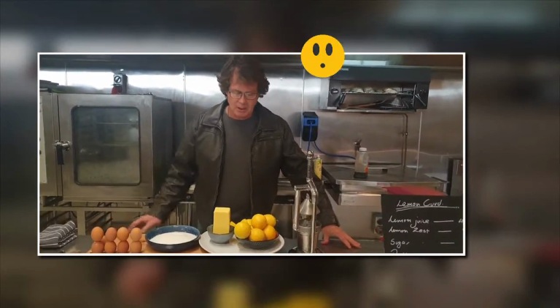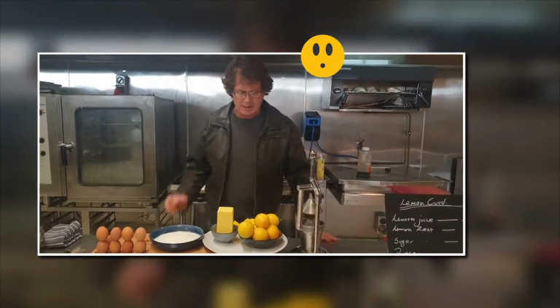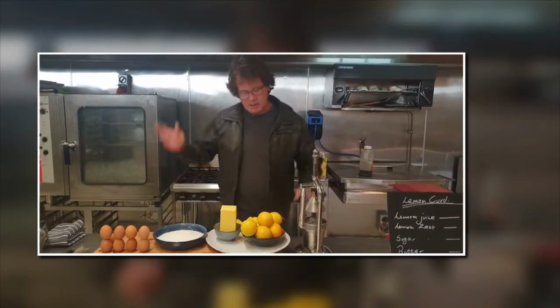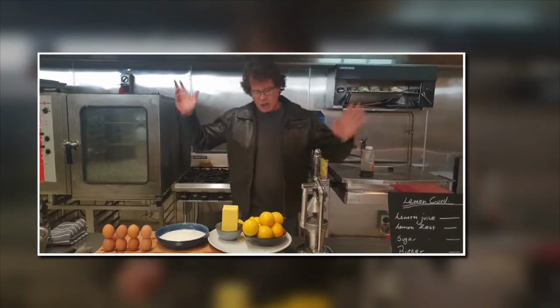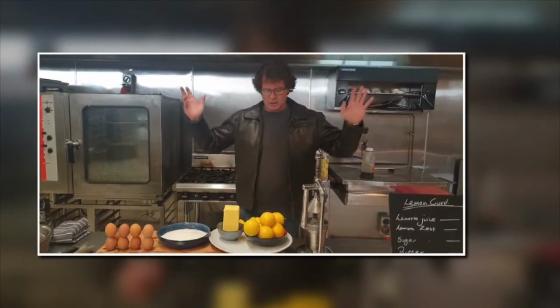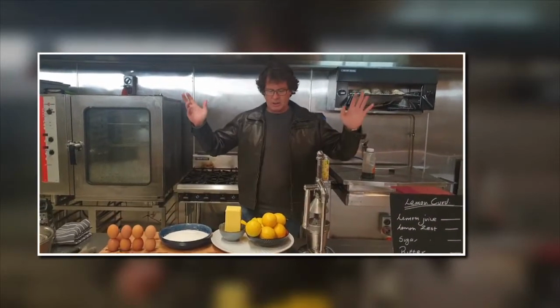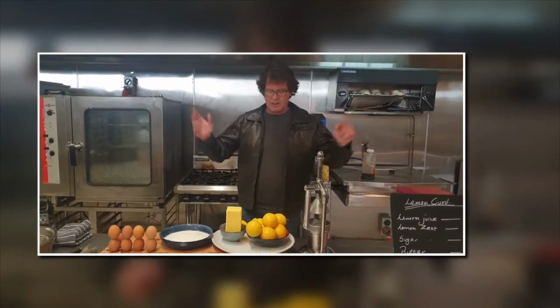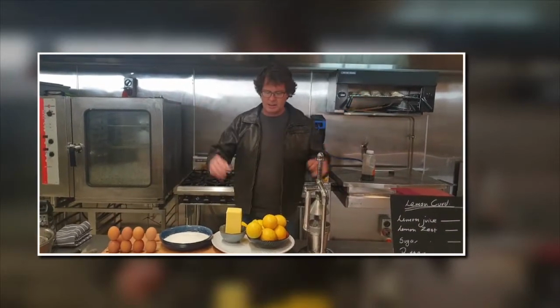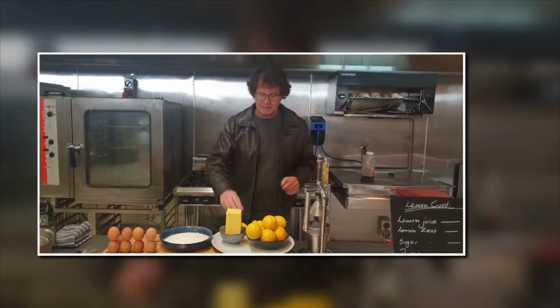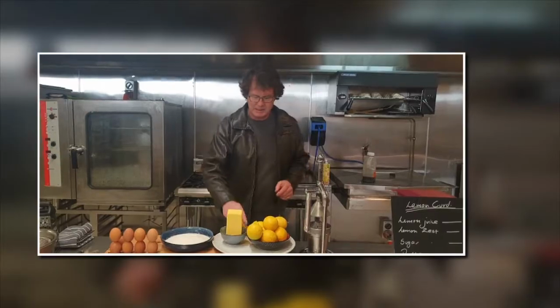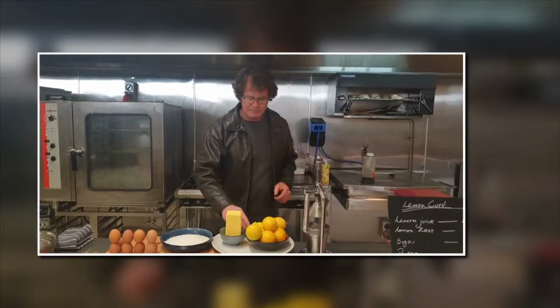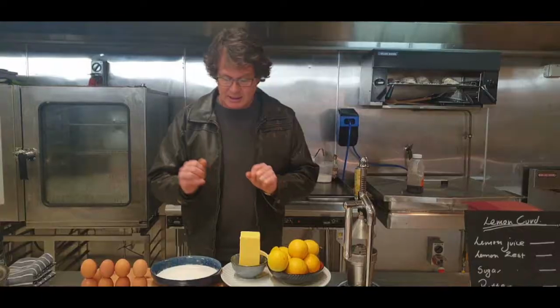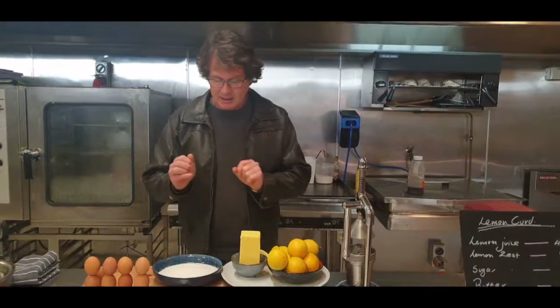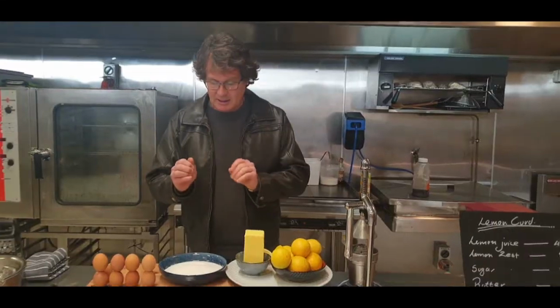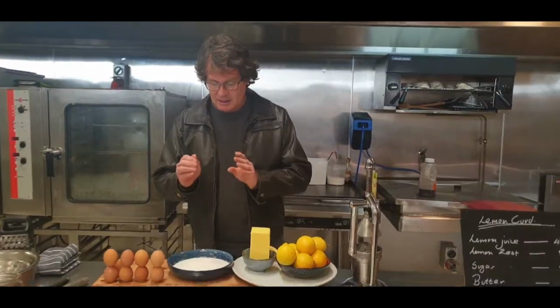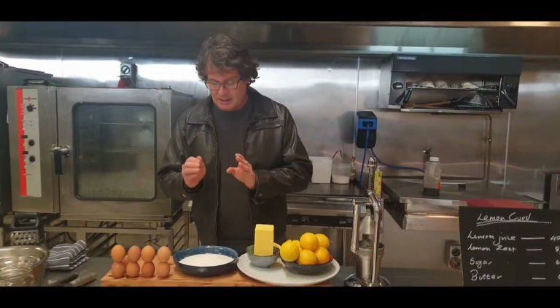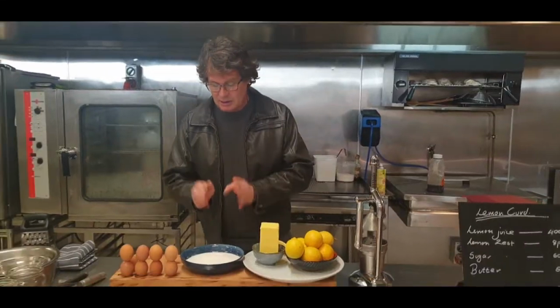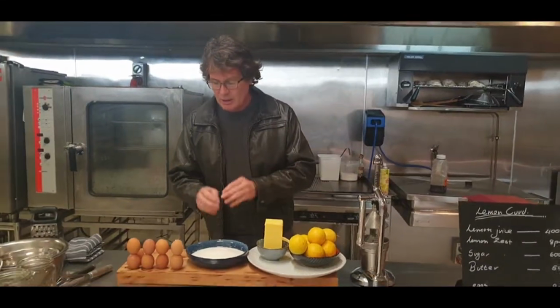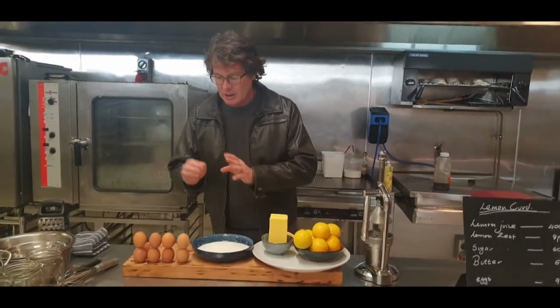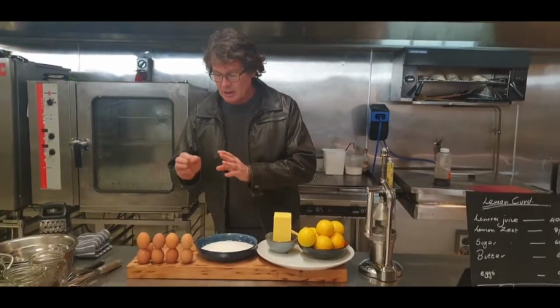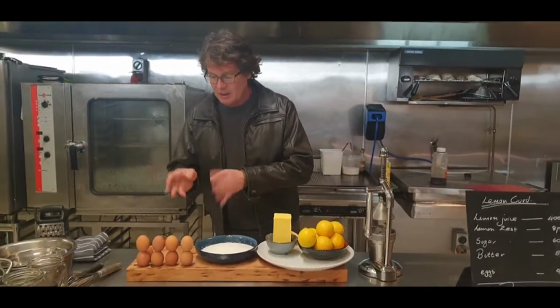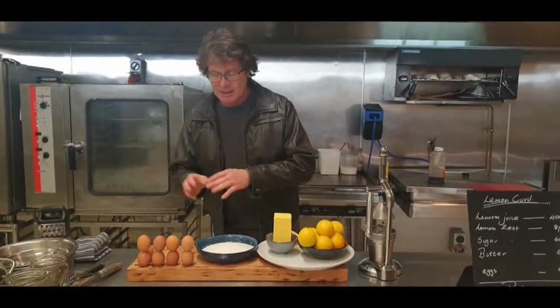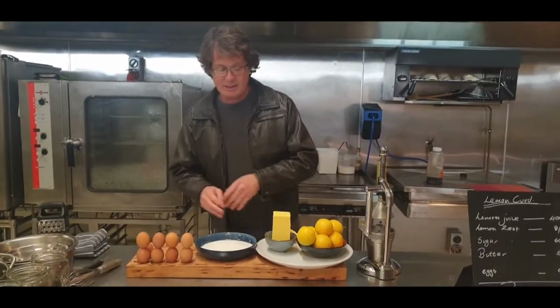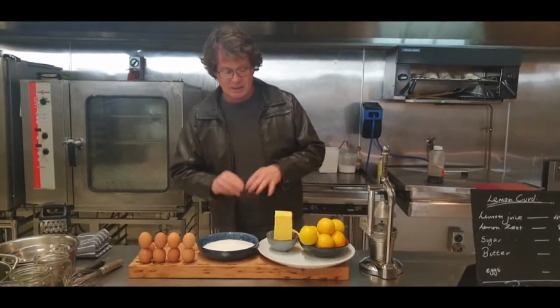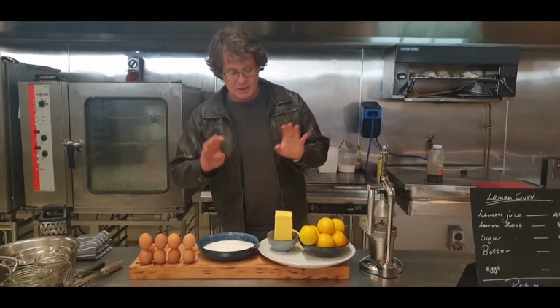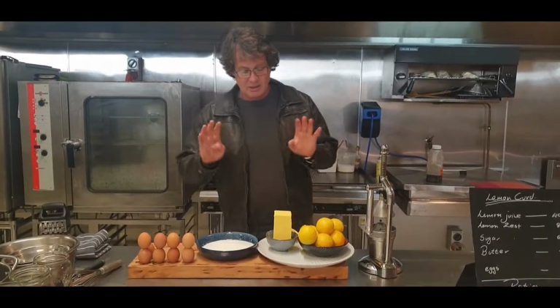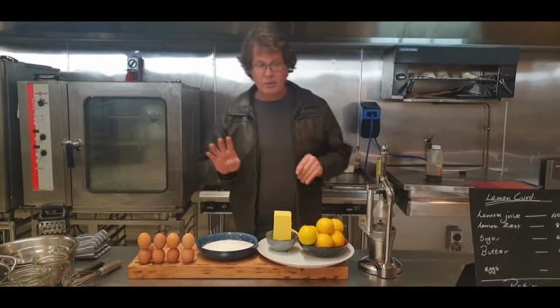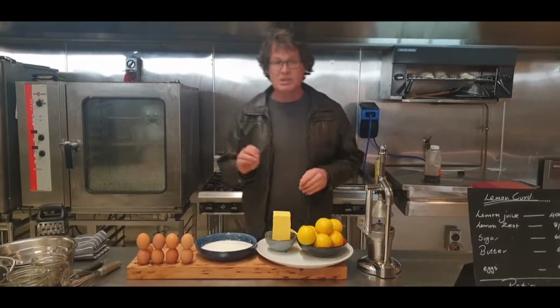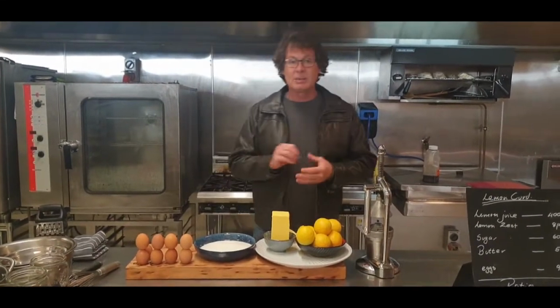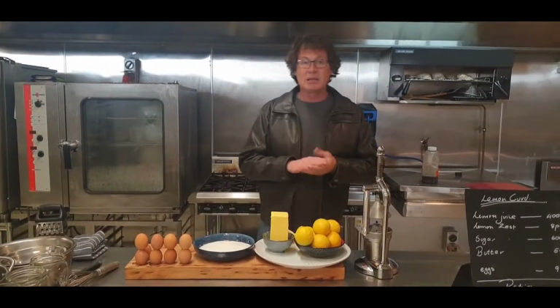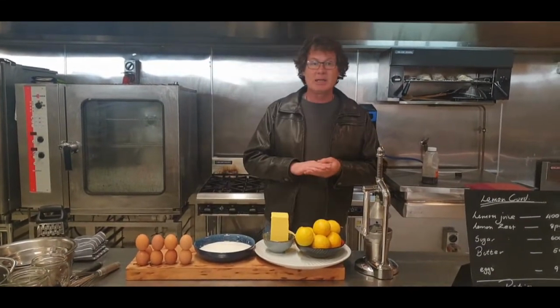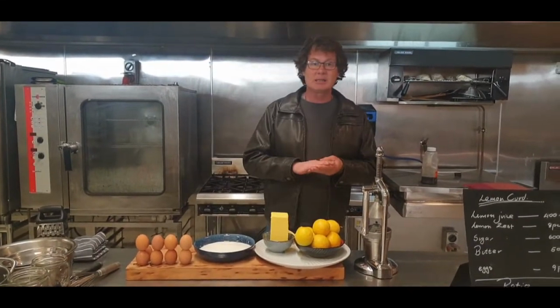Alright, so lemons, sugar and eggs. Four simple ingredients.